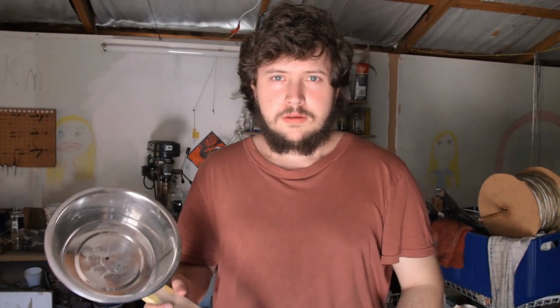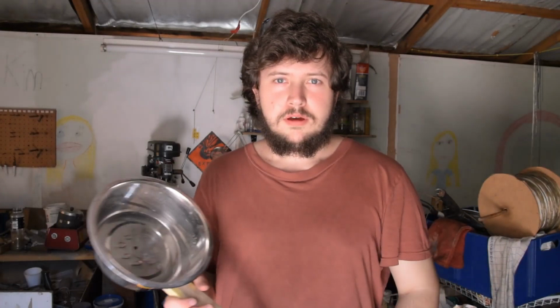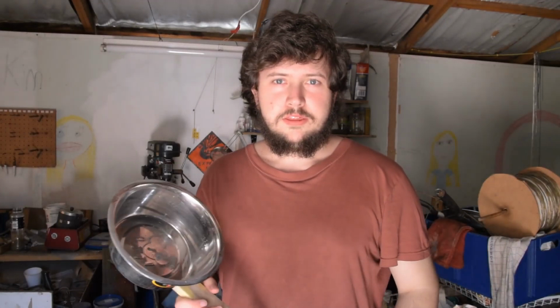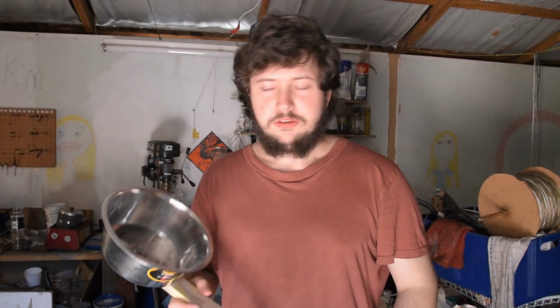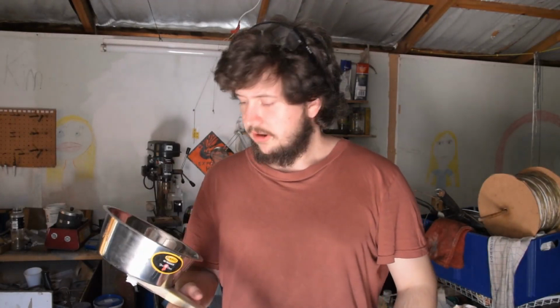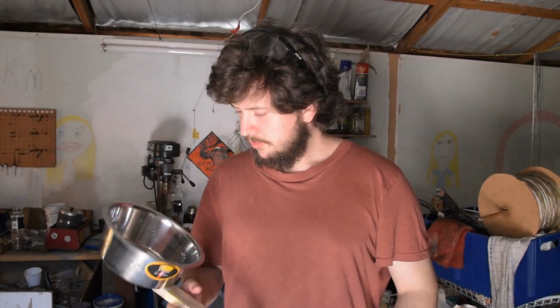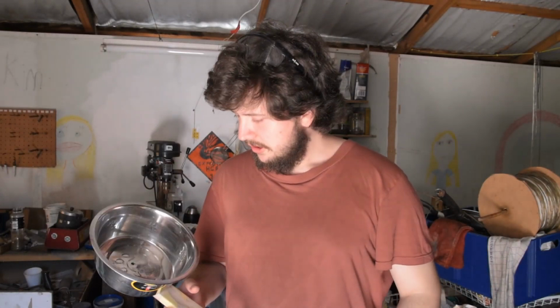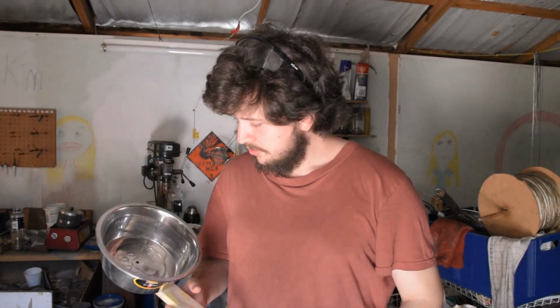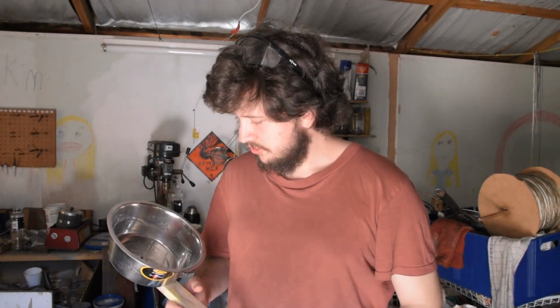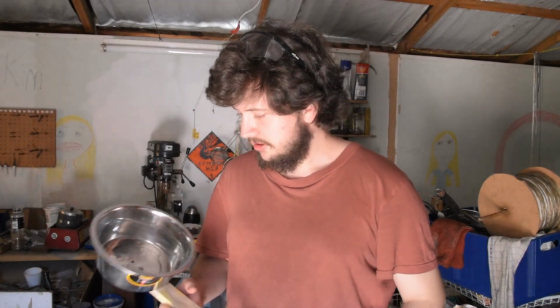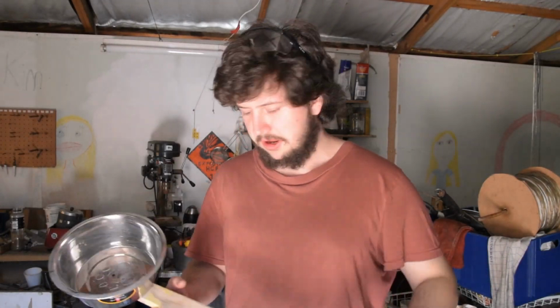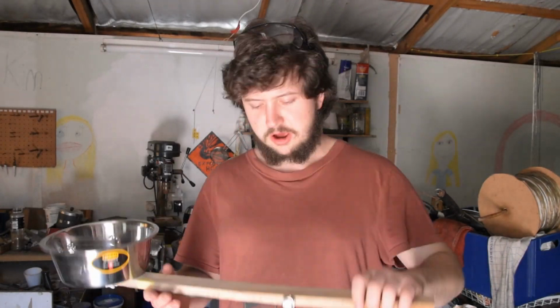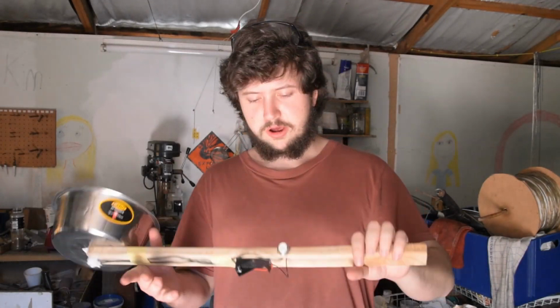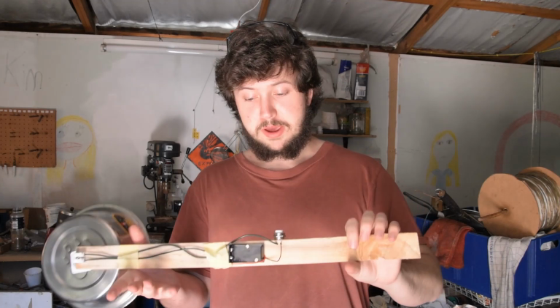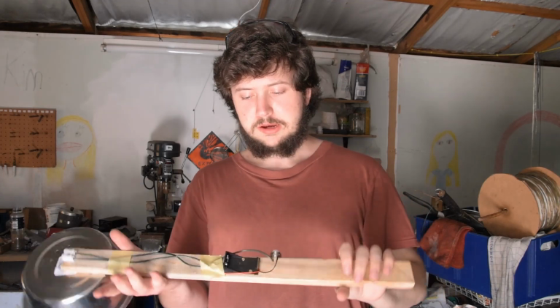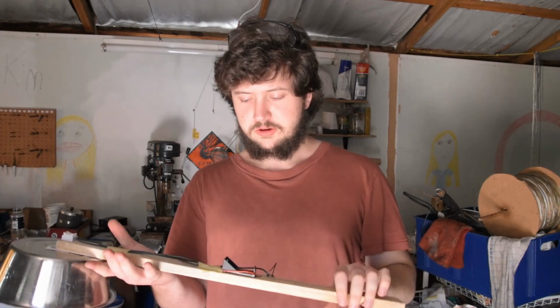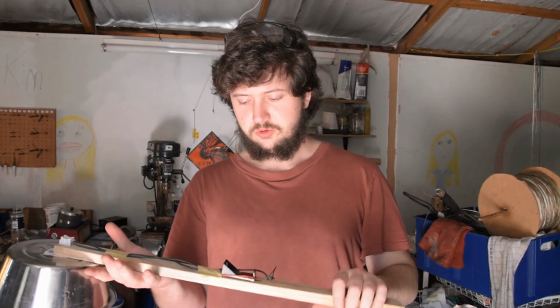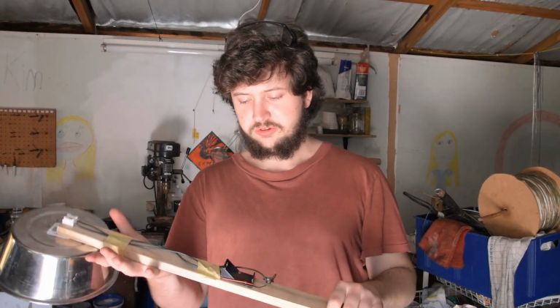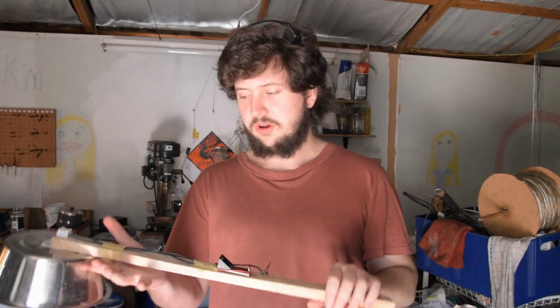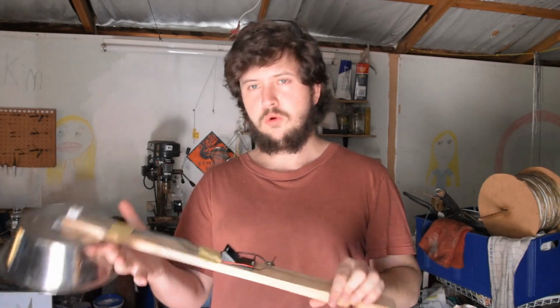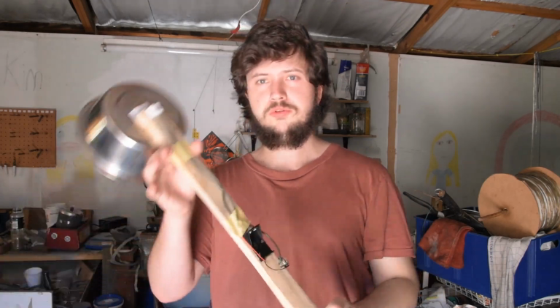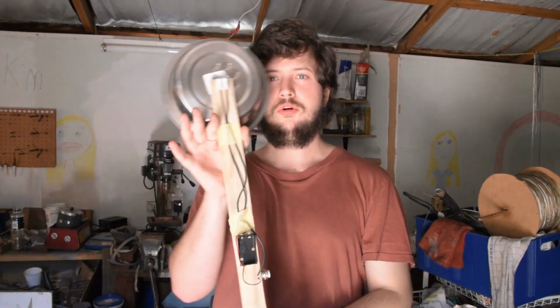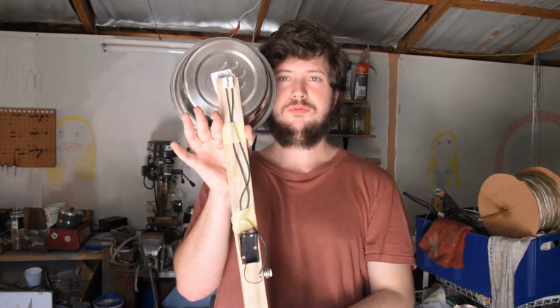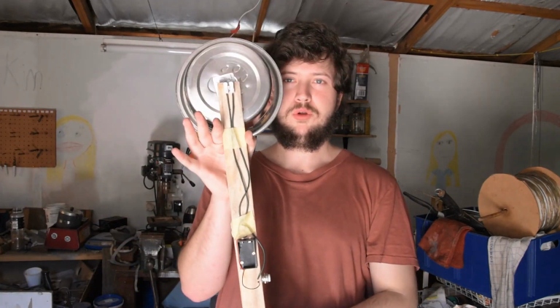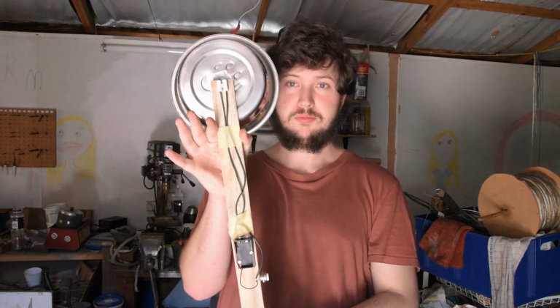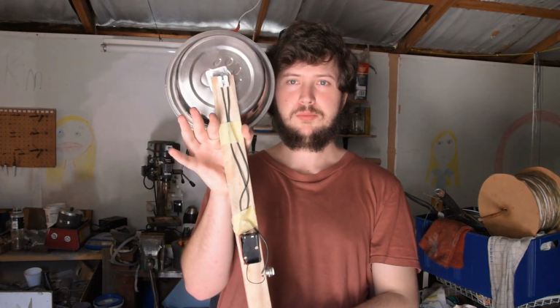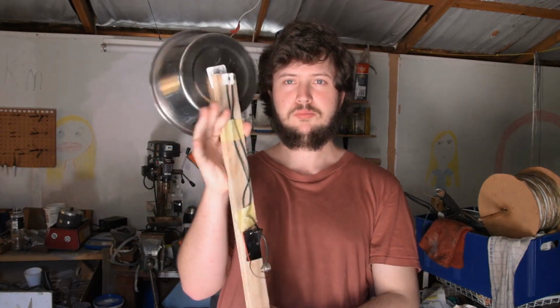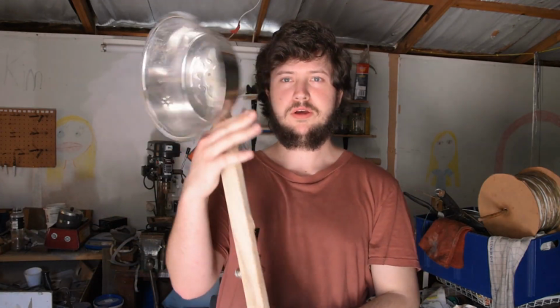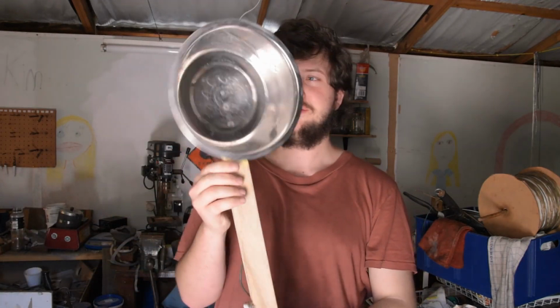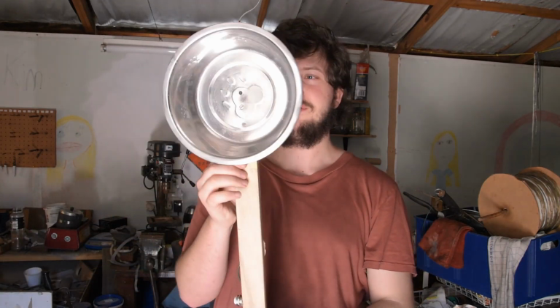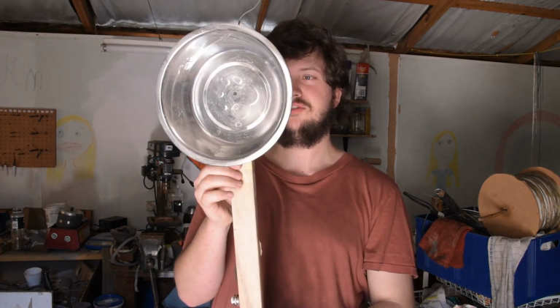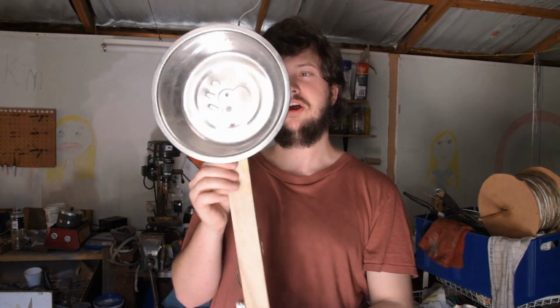Hi there, today I'll be demonstrating how I made — or just giving a walkthrough of — what I'm dubbing my flash gun.